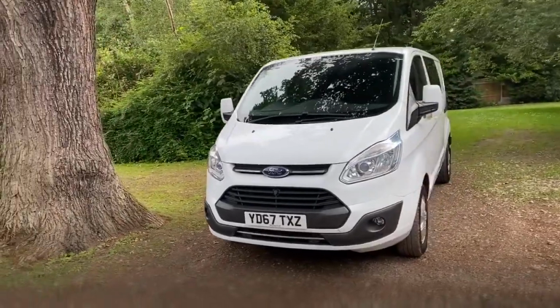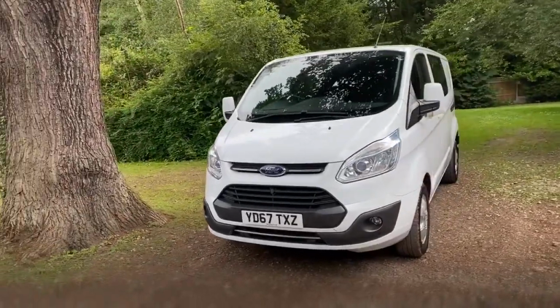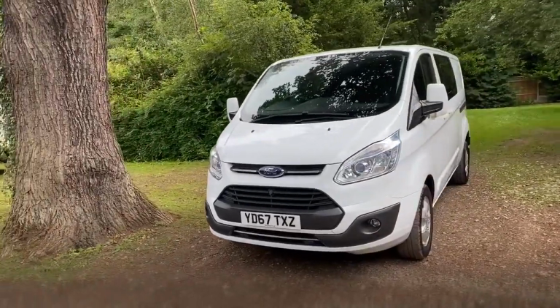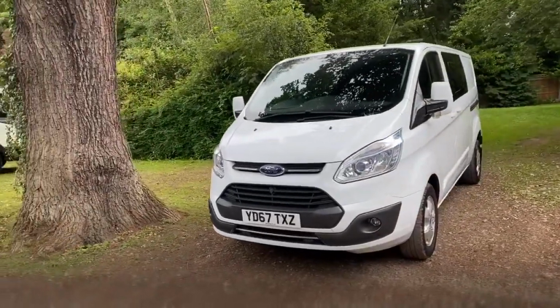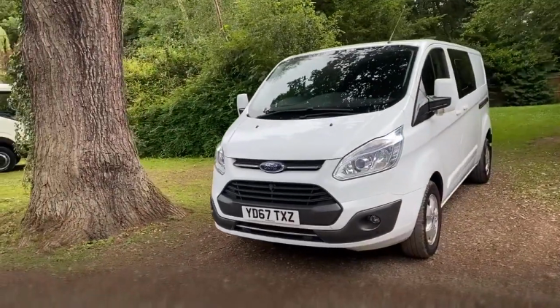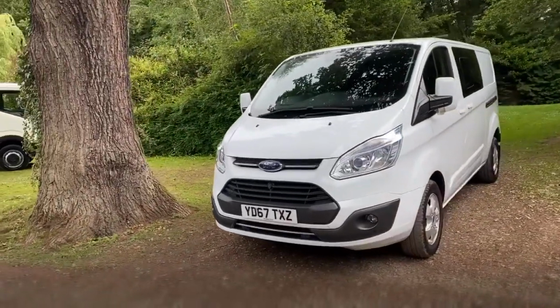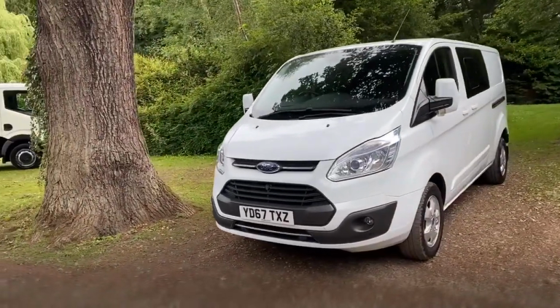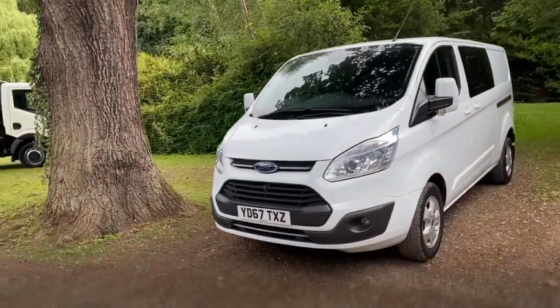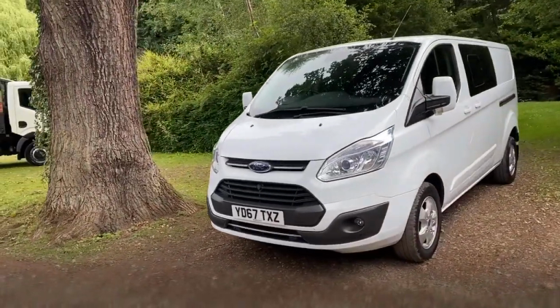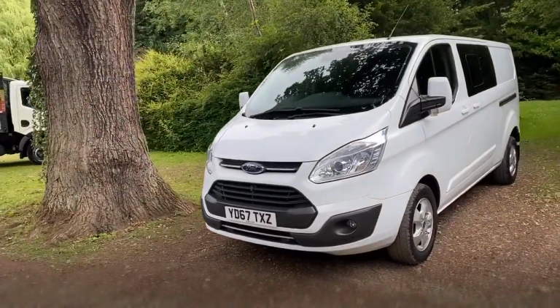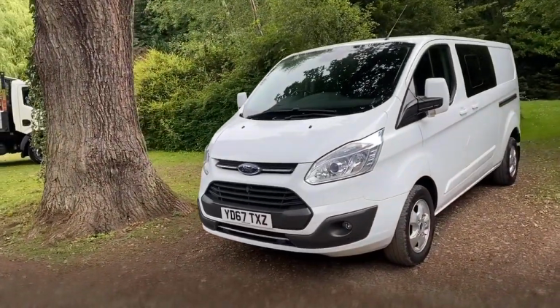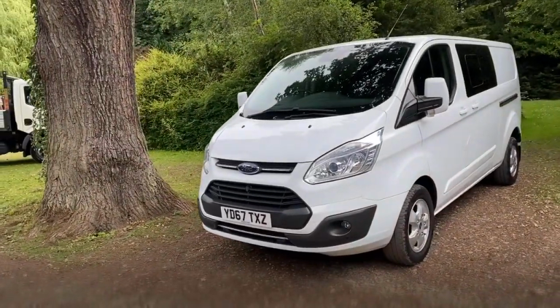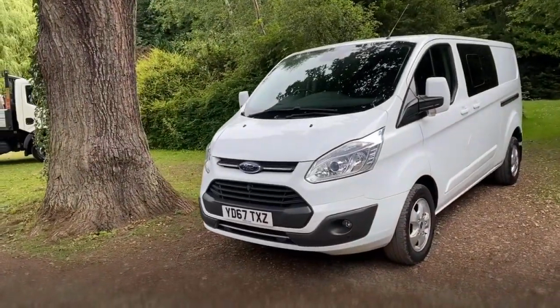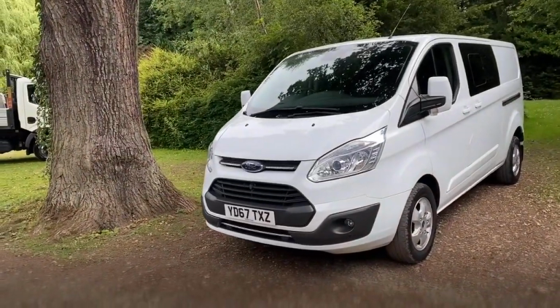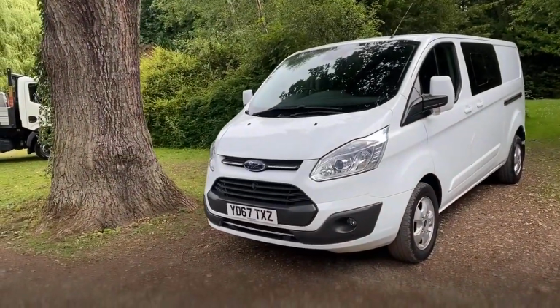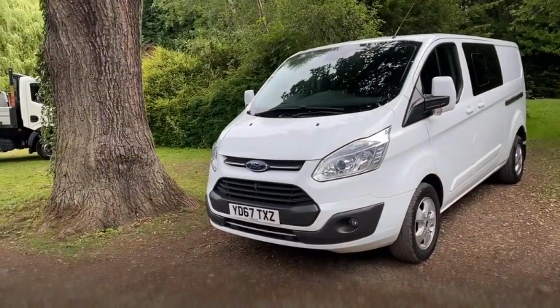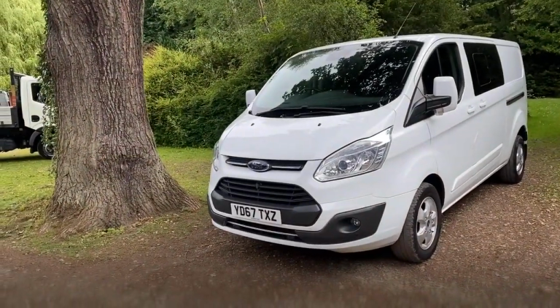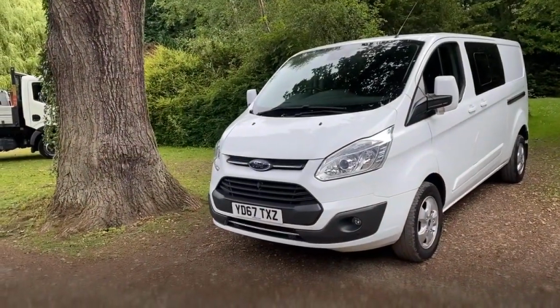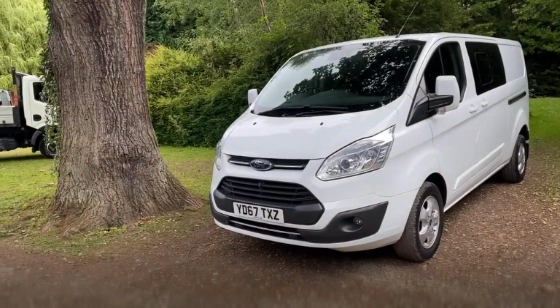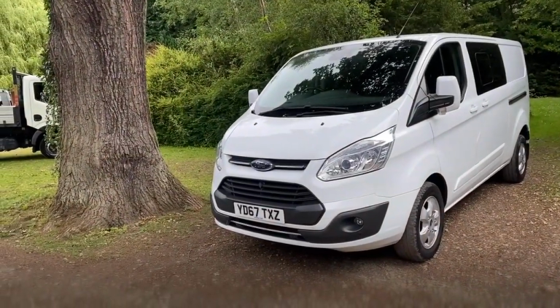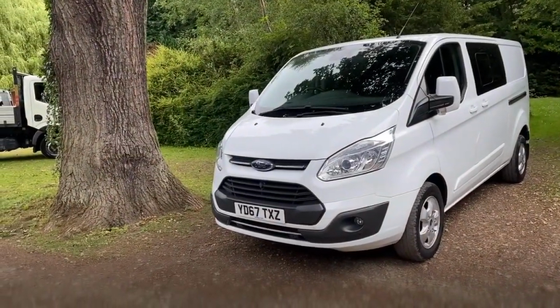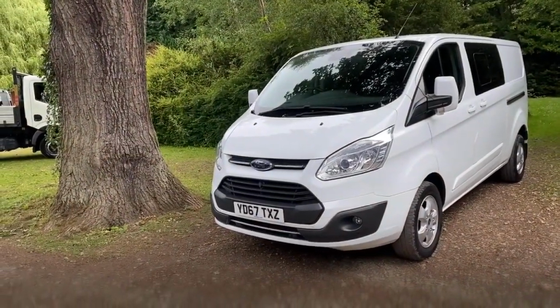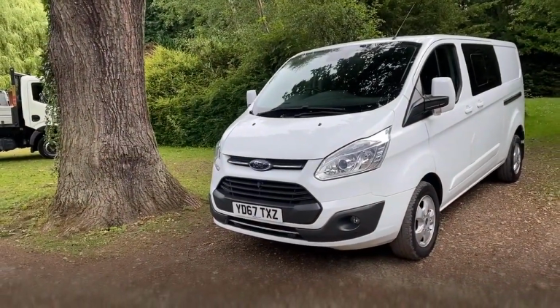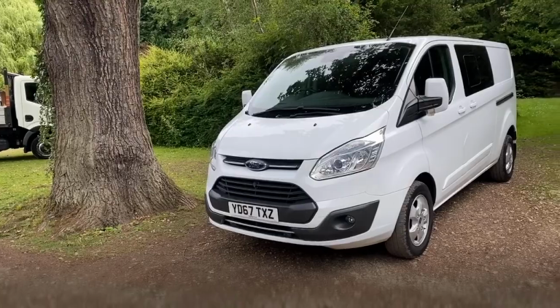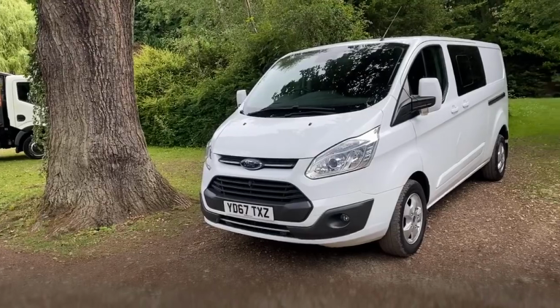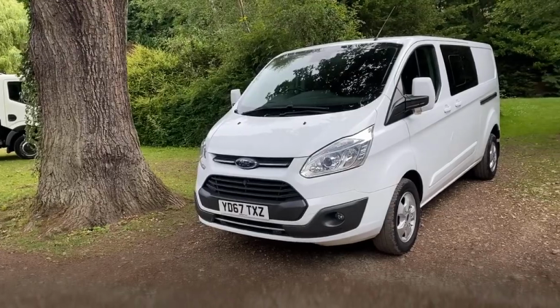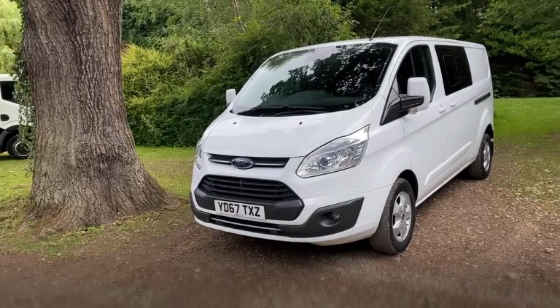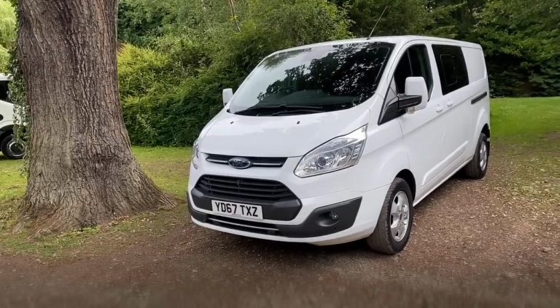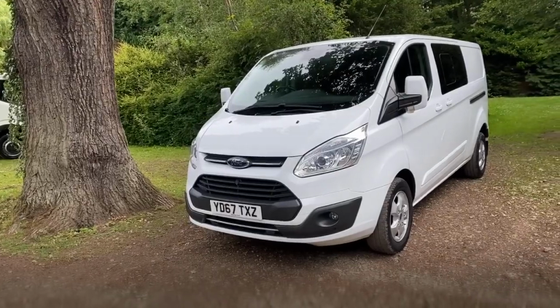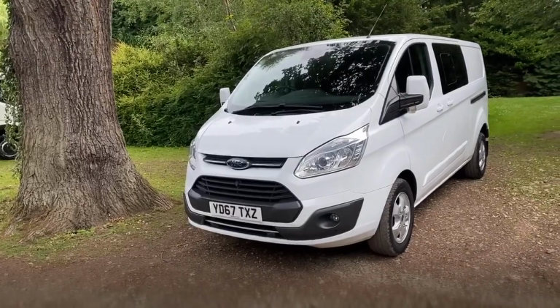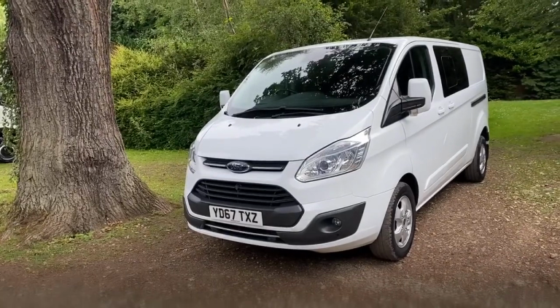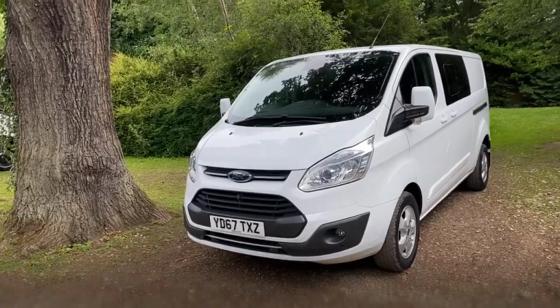The vehicle has done 42,000 miles and it's got full service history with three services in total.